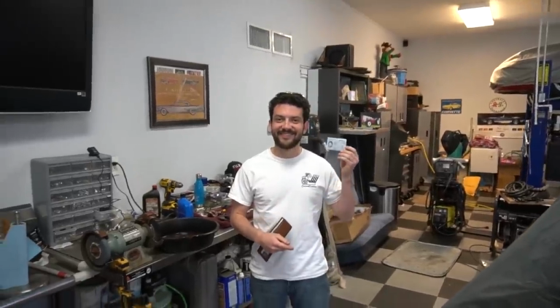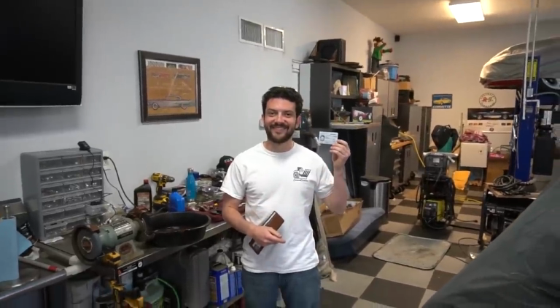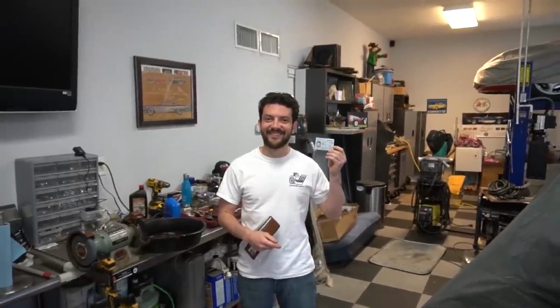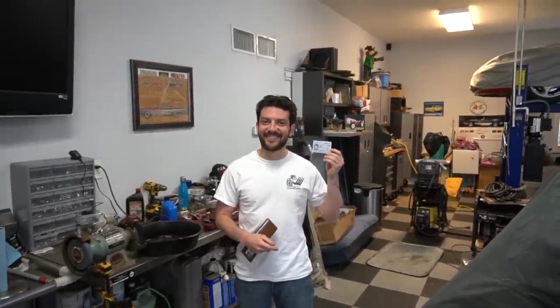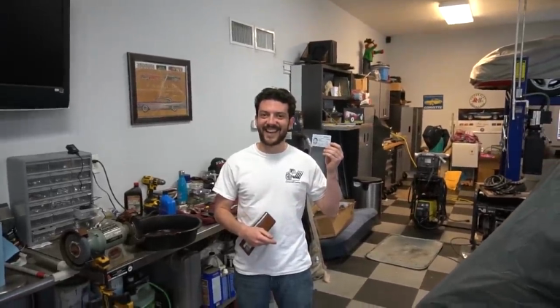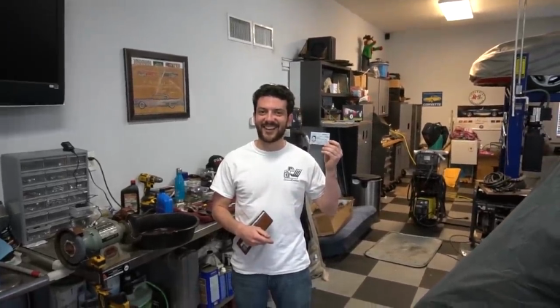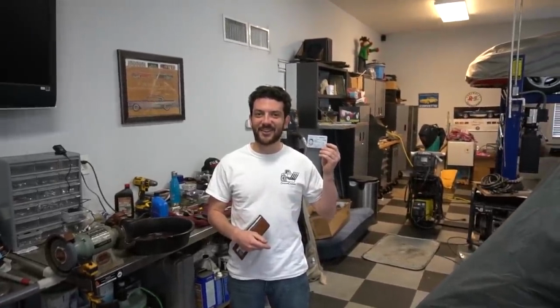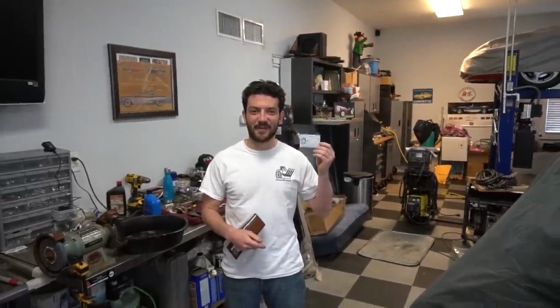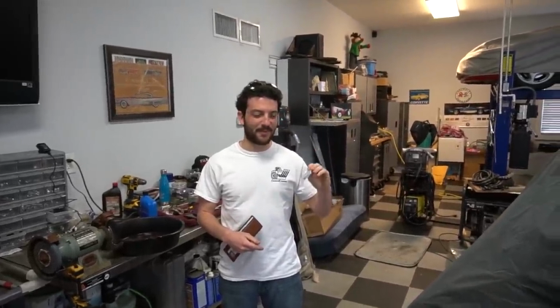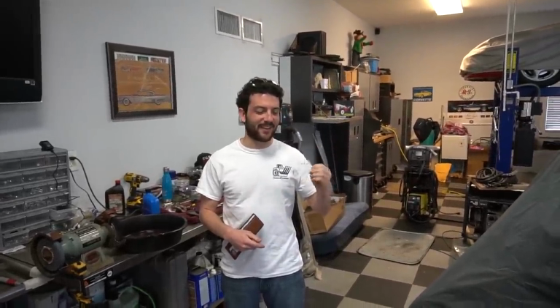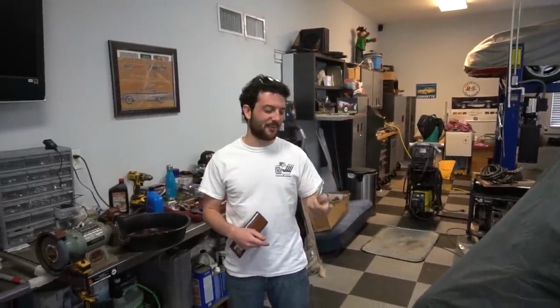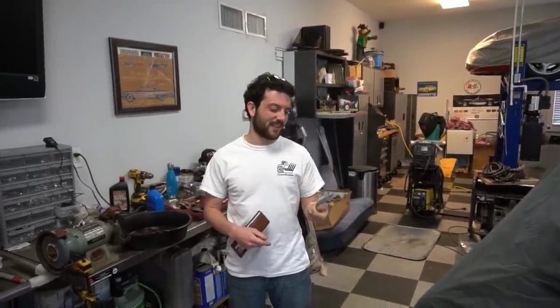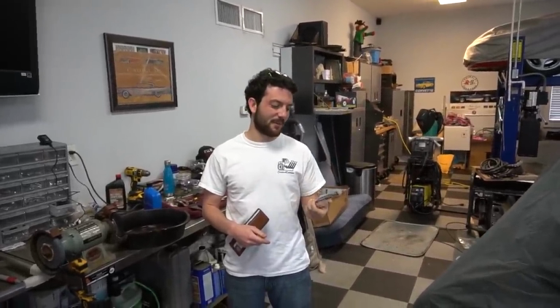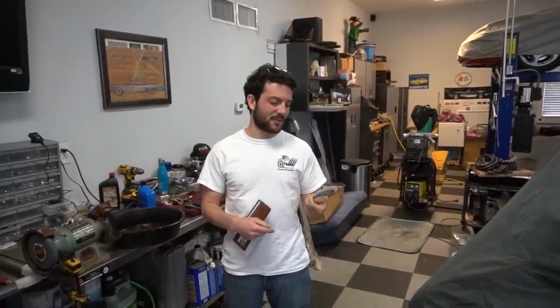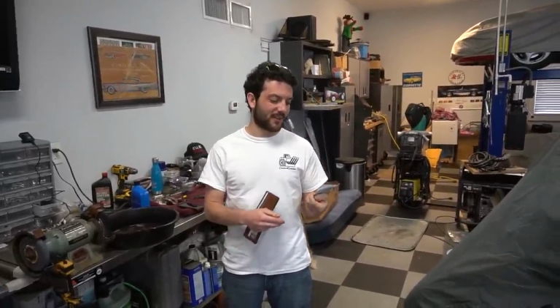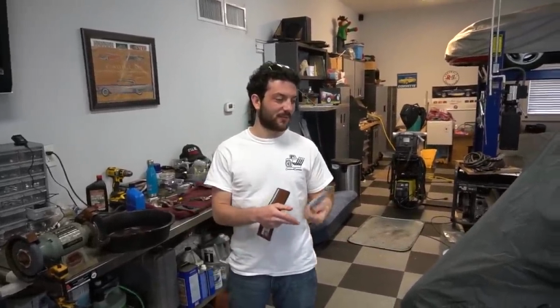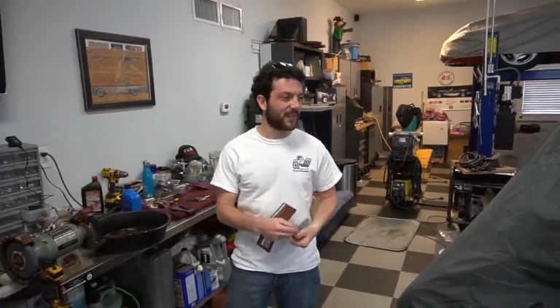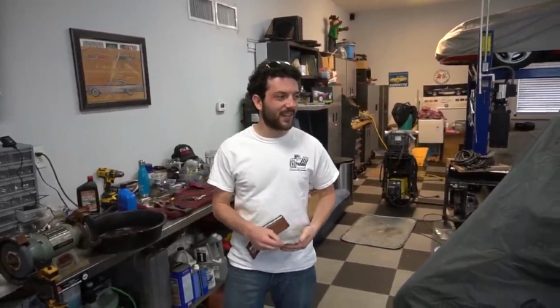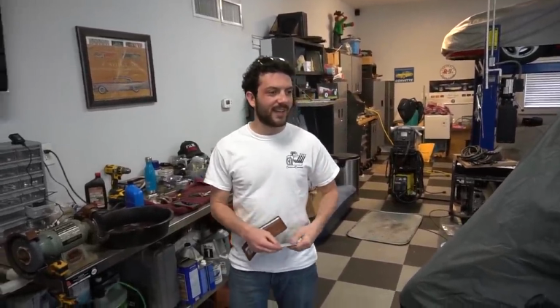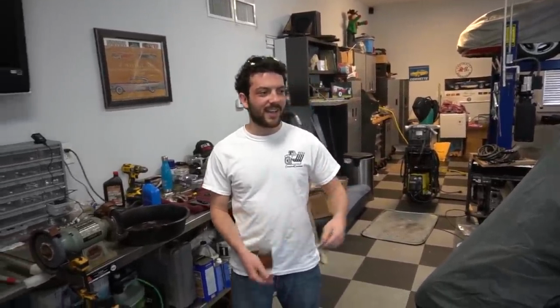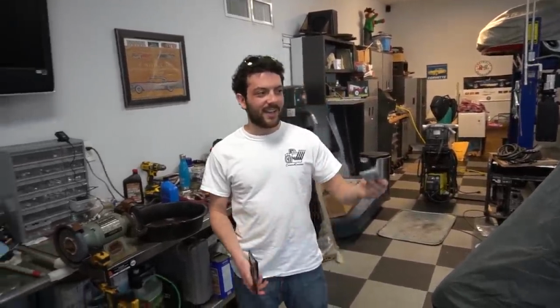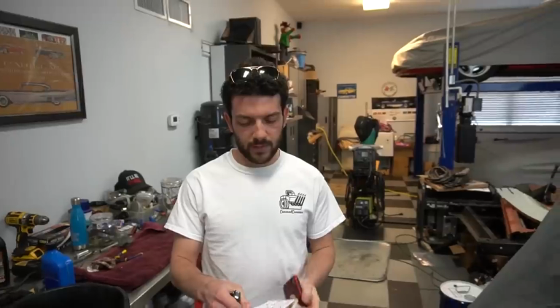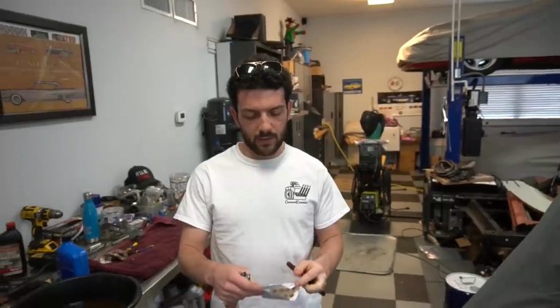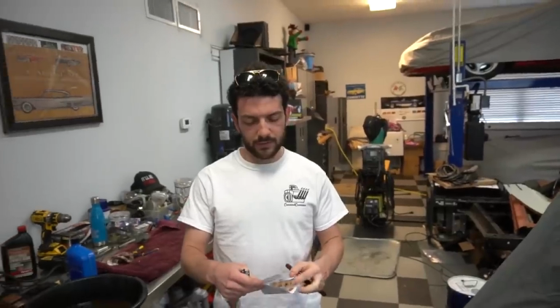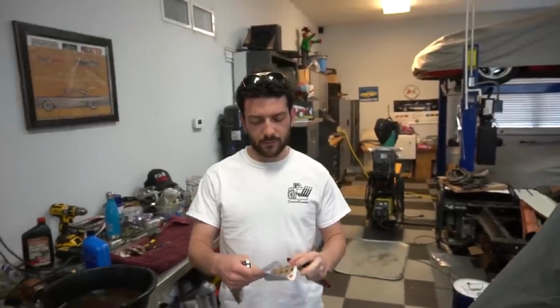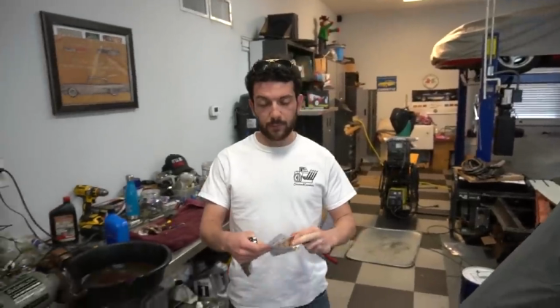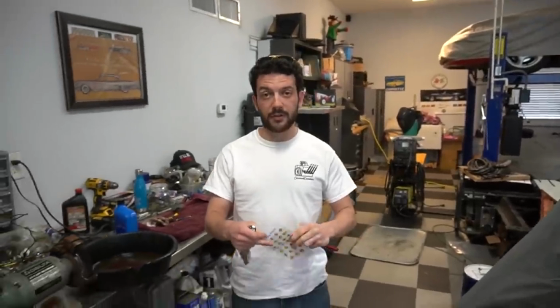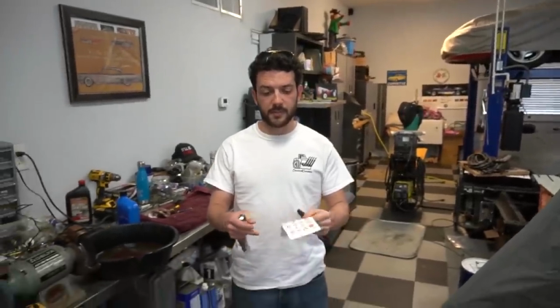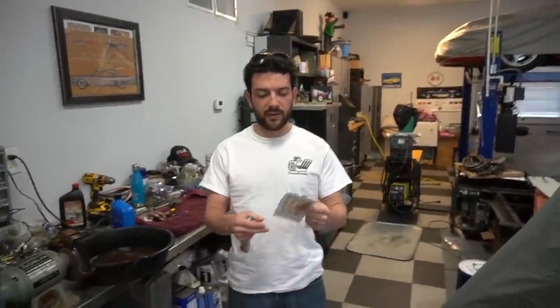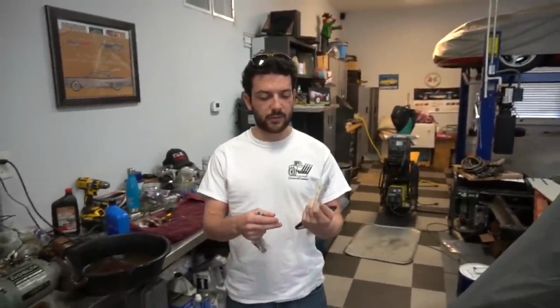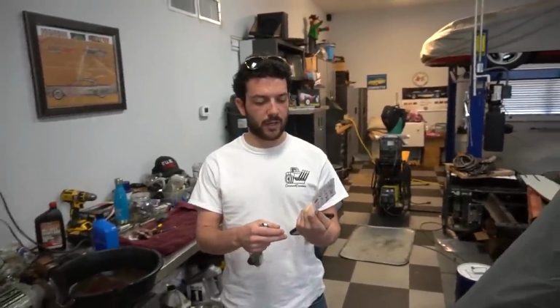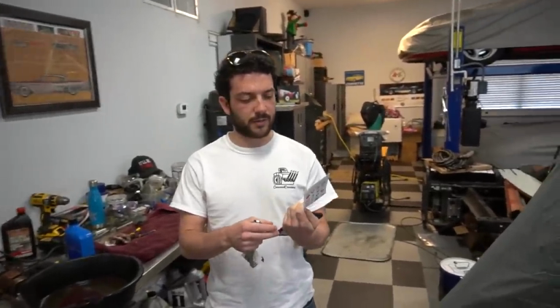Got a learner's permit for the motorcycle! I also brought back a motorcycle handbook for you guys so you can study your signs.